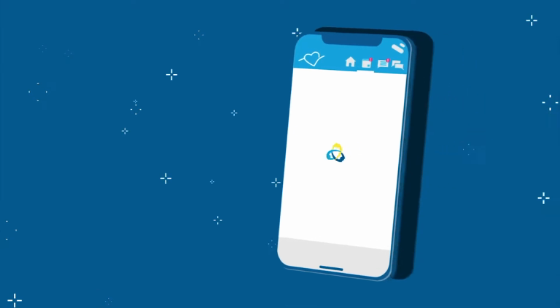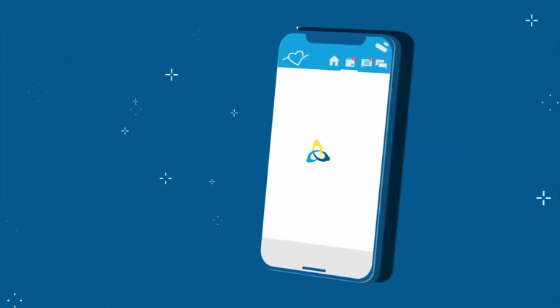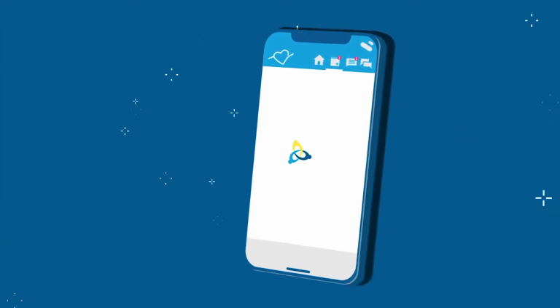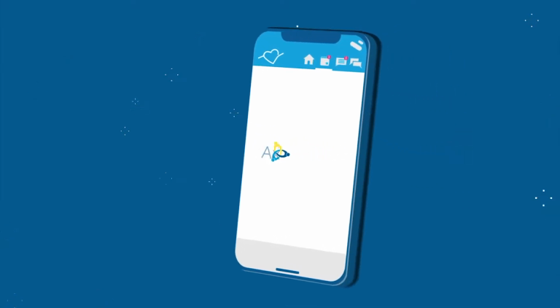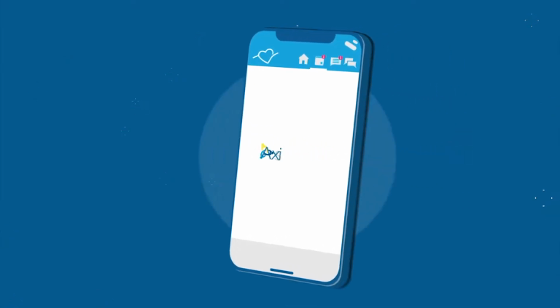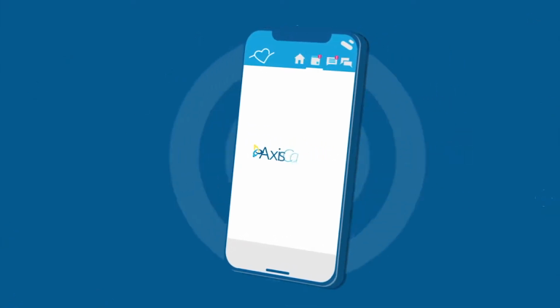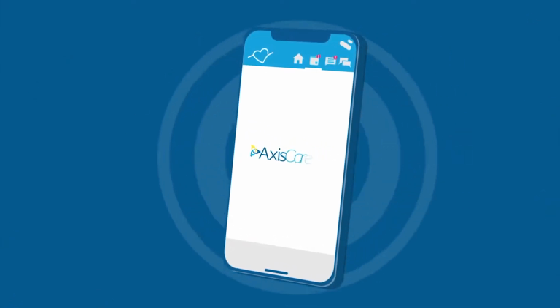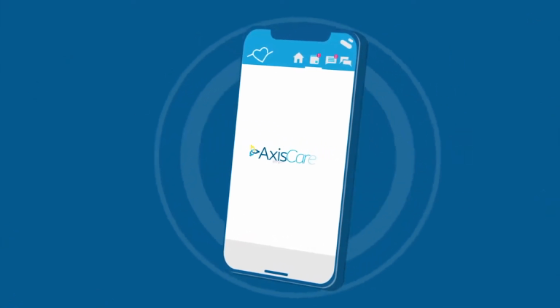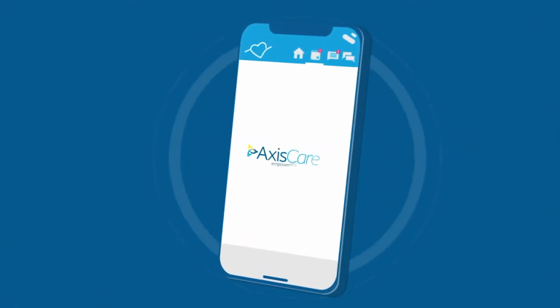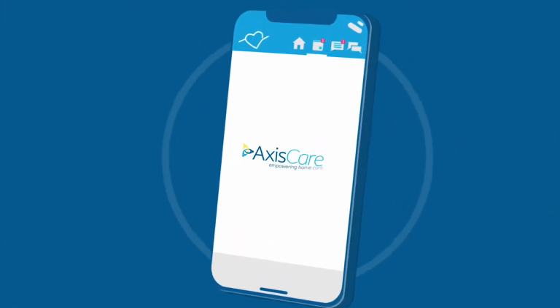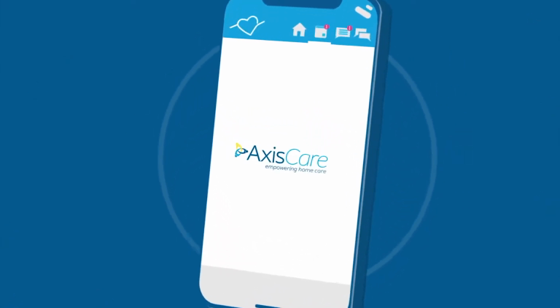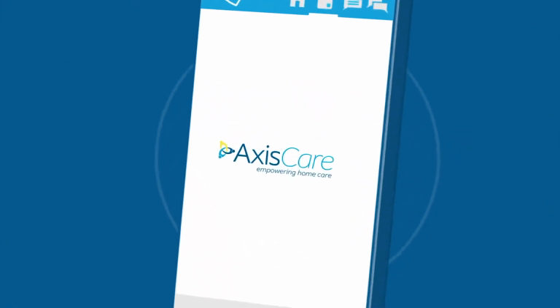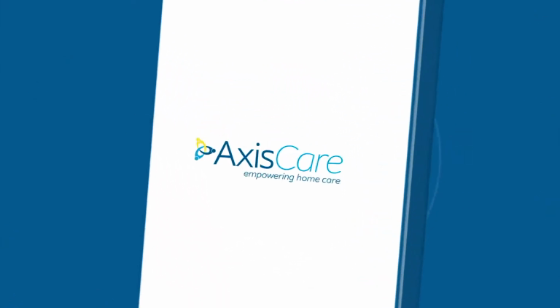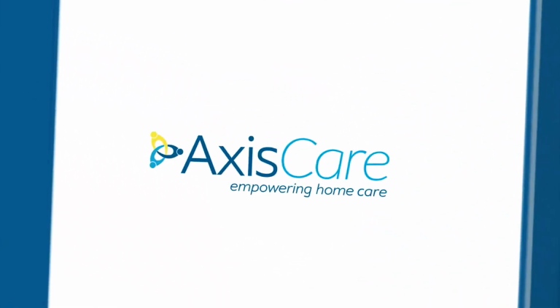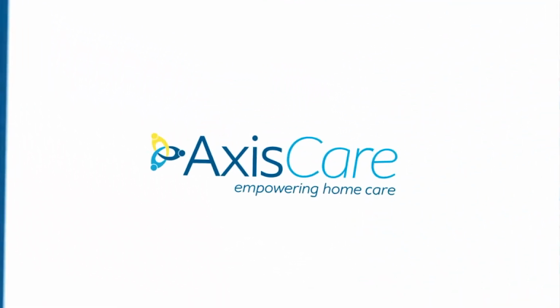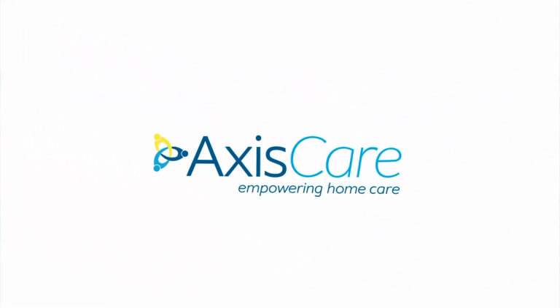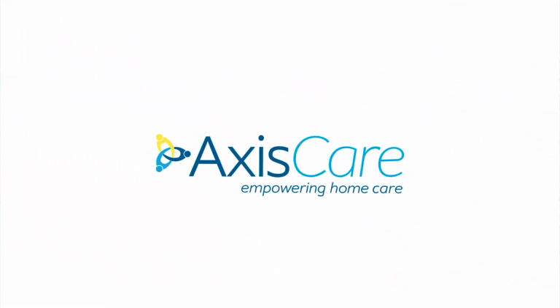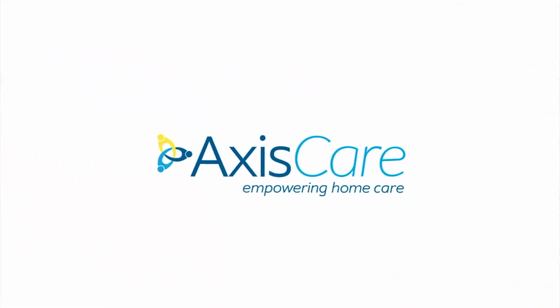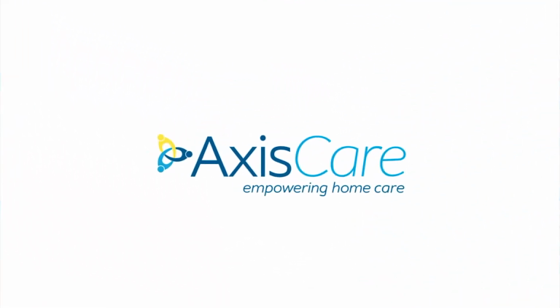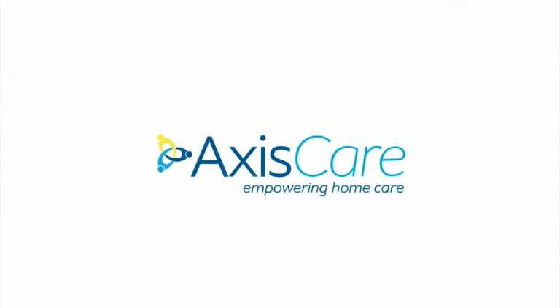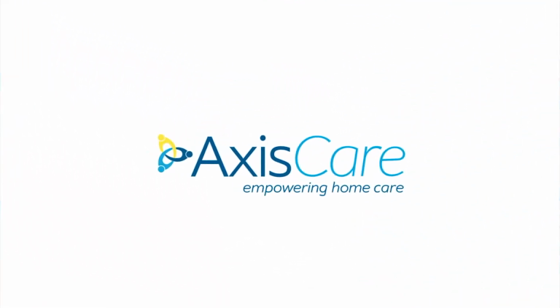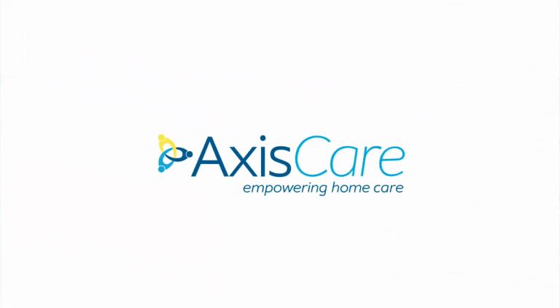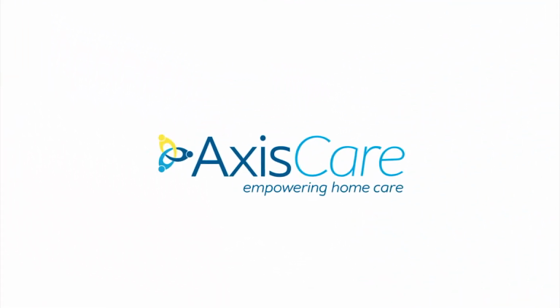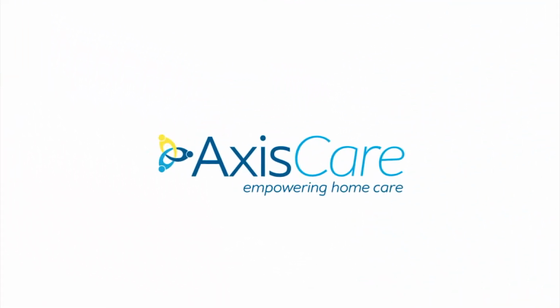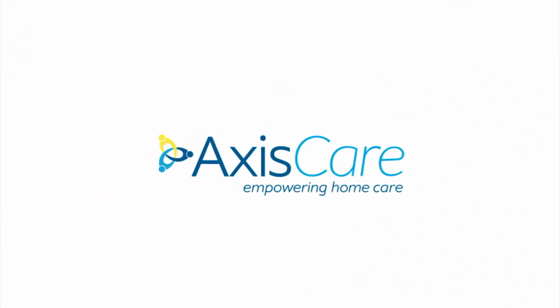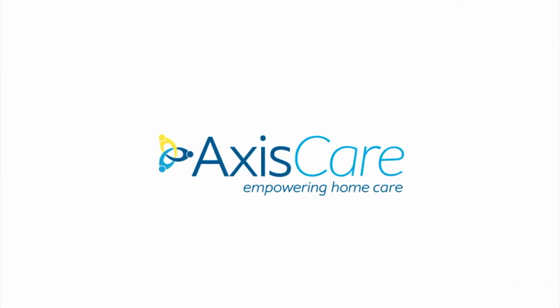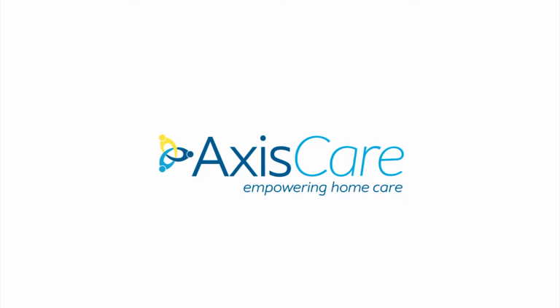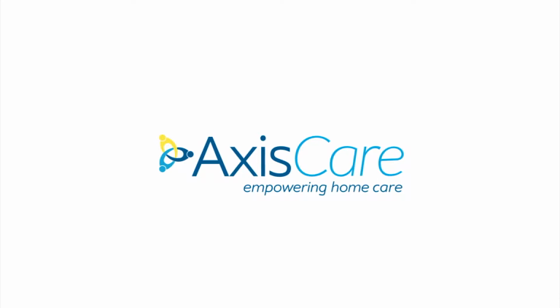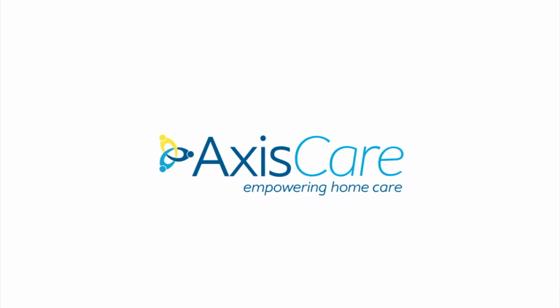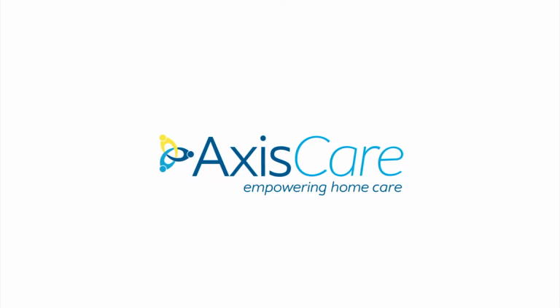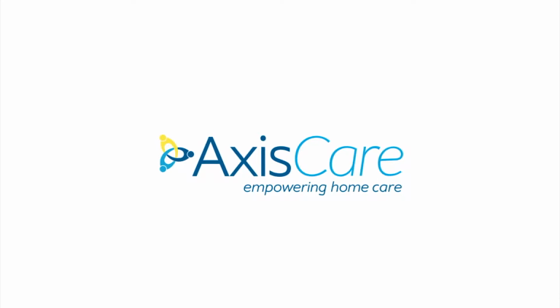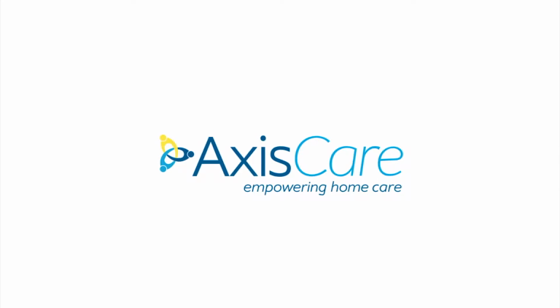AccessCare Mobile. Empowering your caregivers to focus on what matters. Providing excellent care.